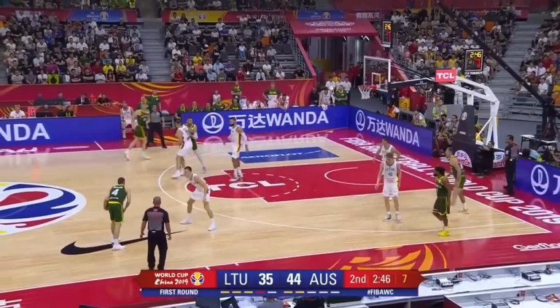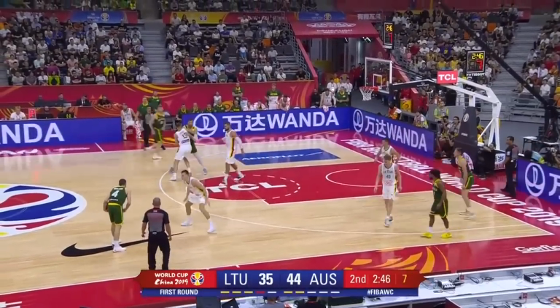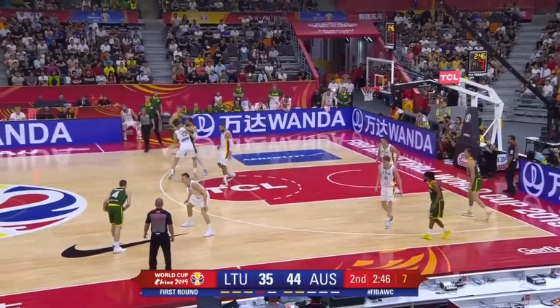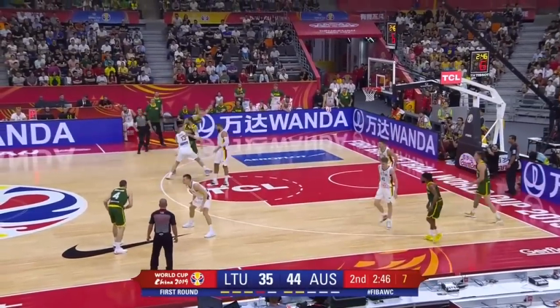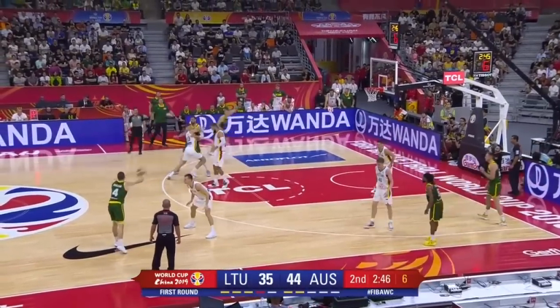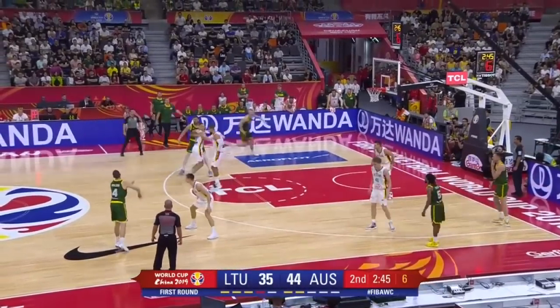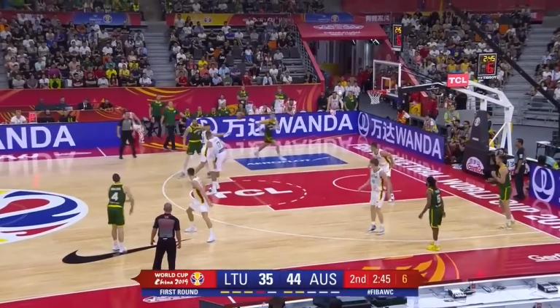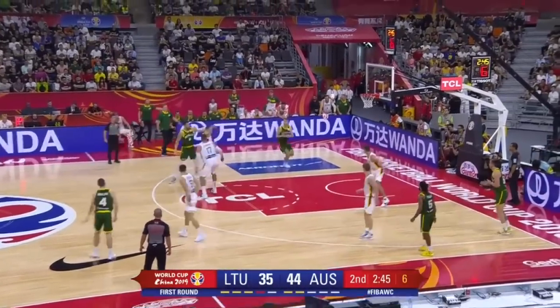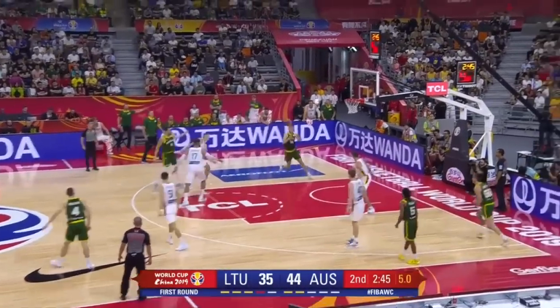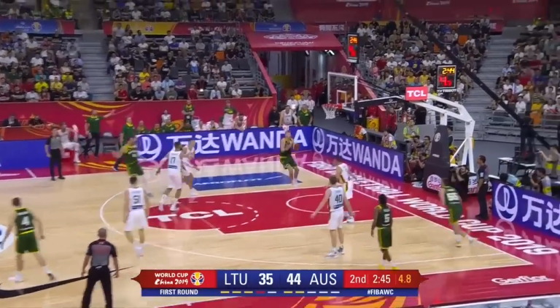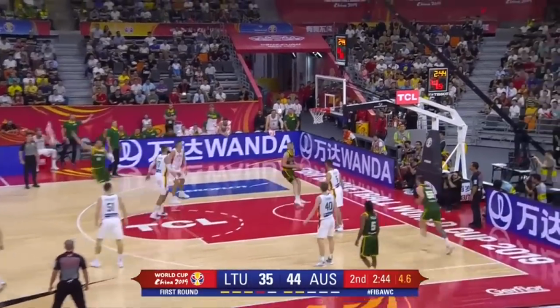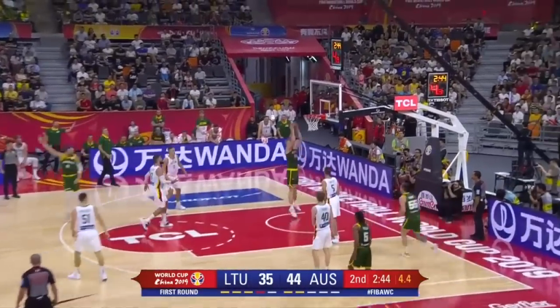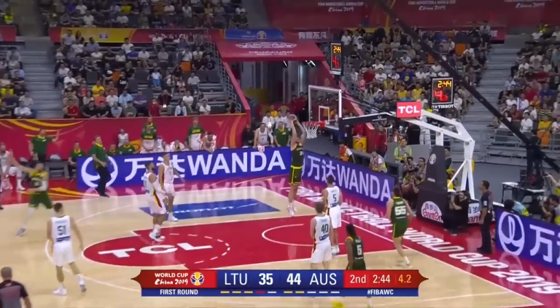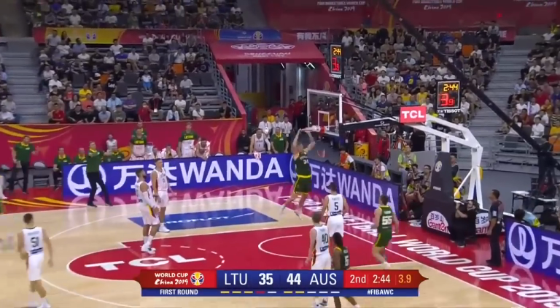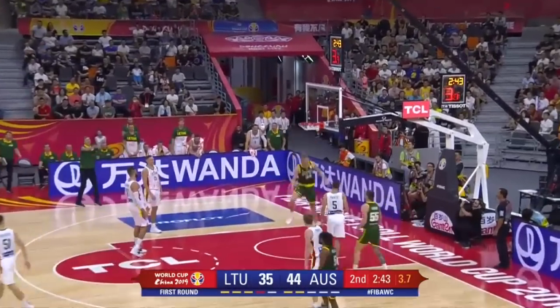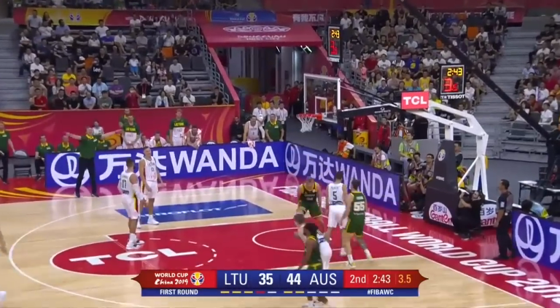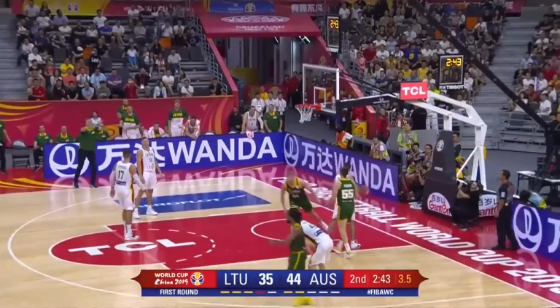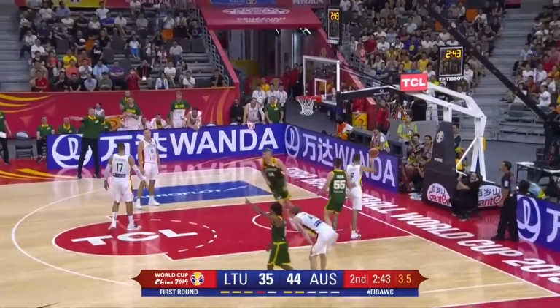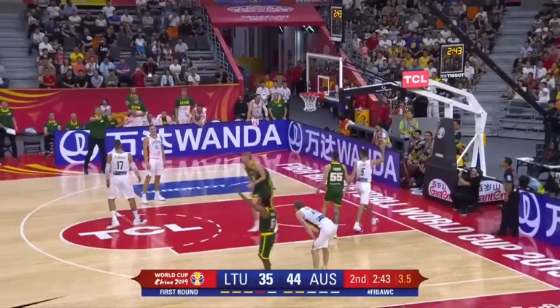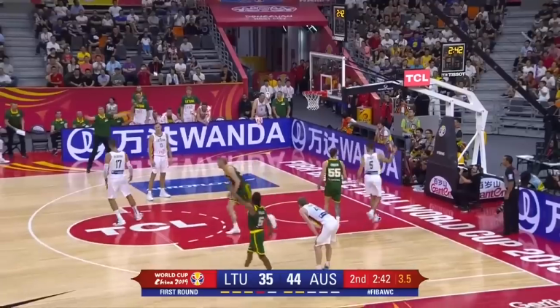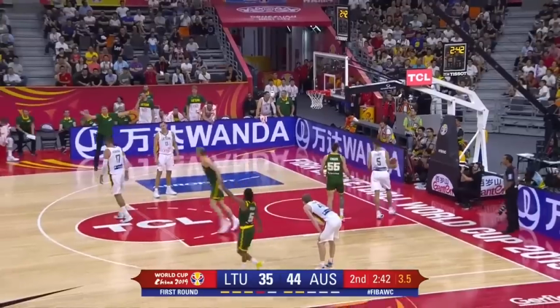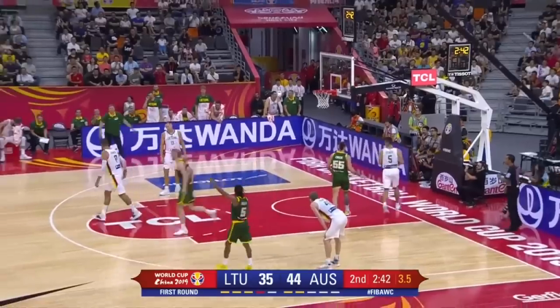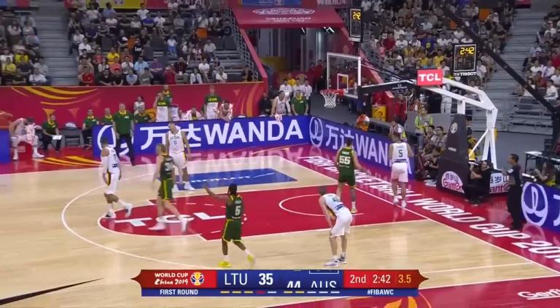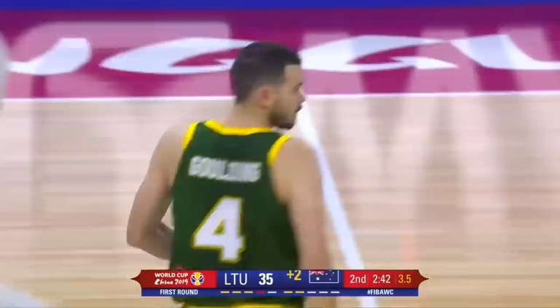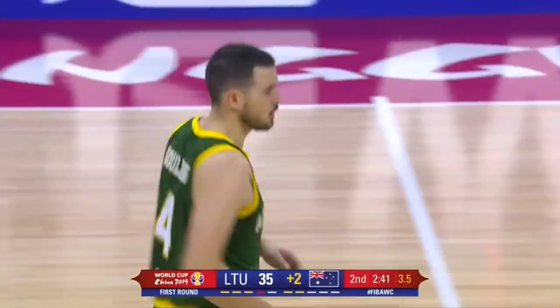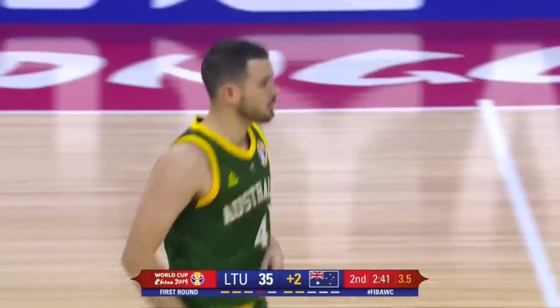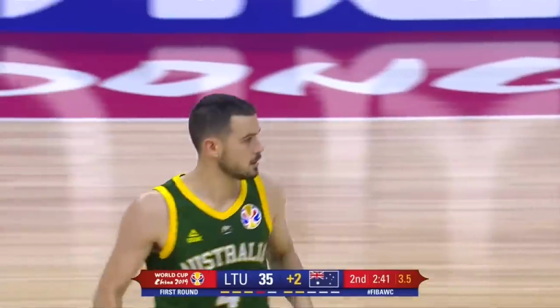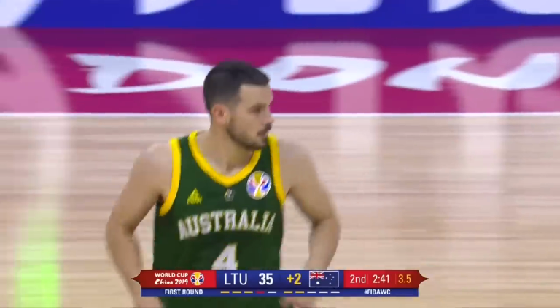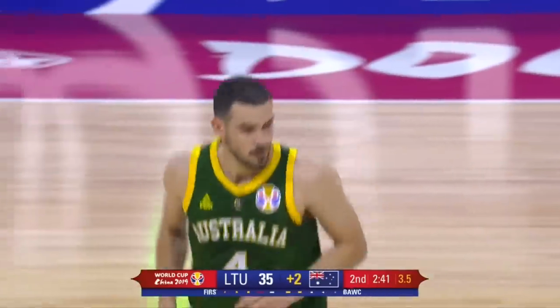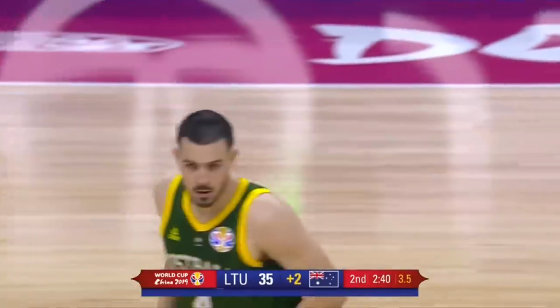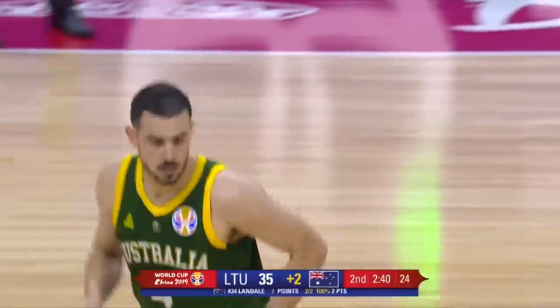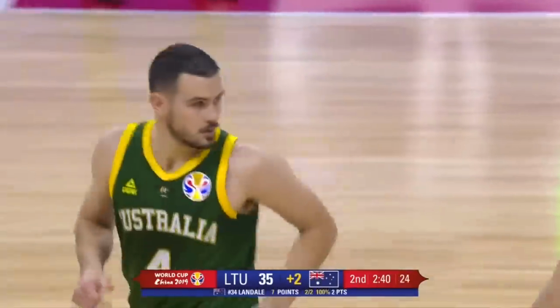Goulding — what a pass, Landale! Uncontested dunk from Jock Landale.